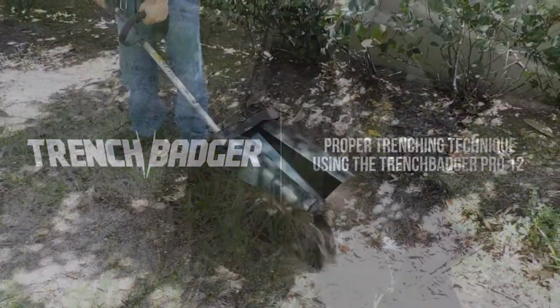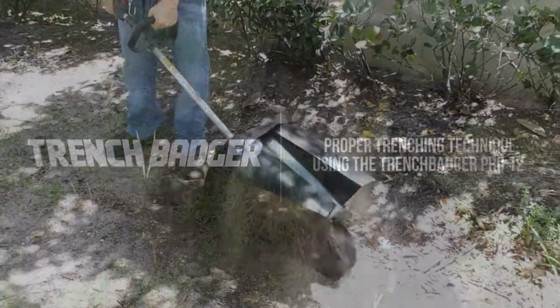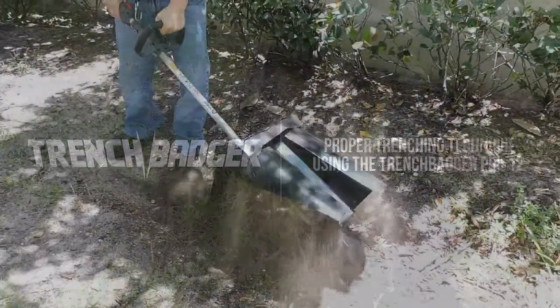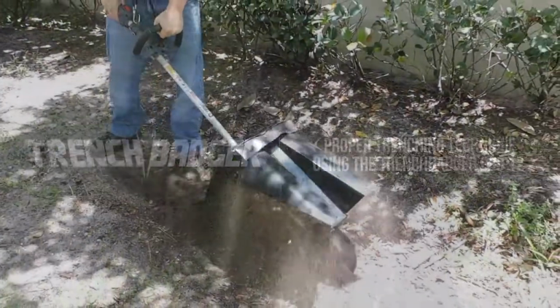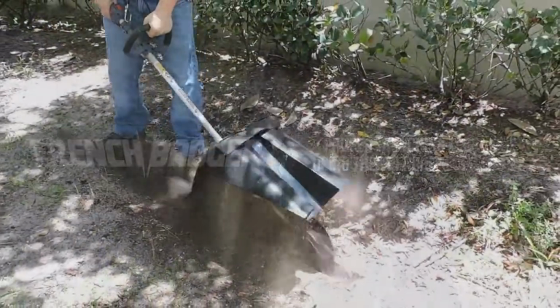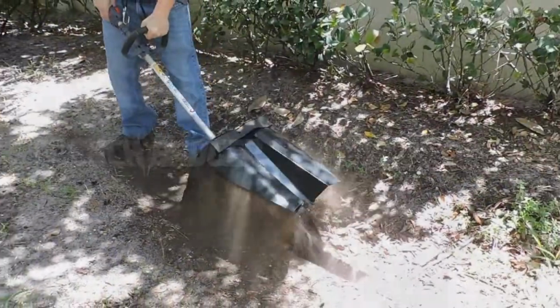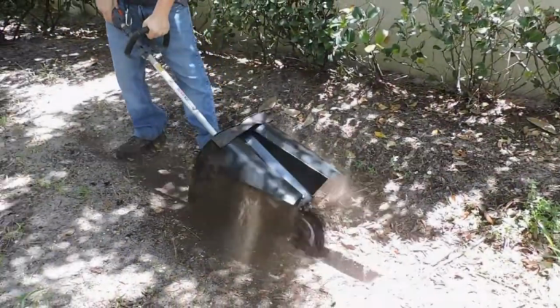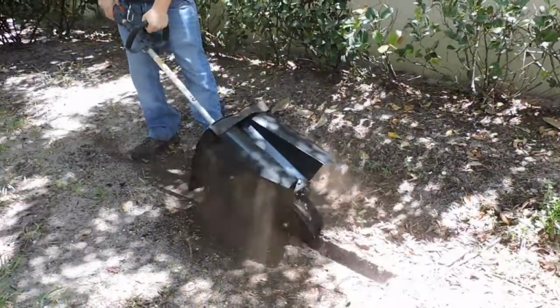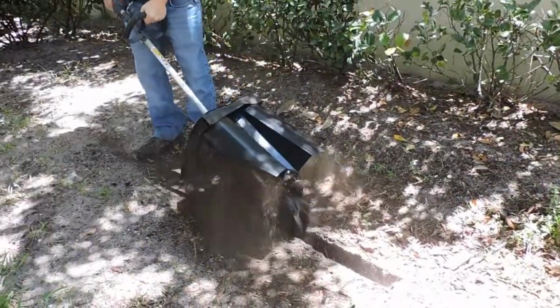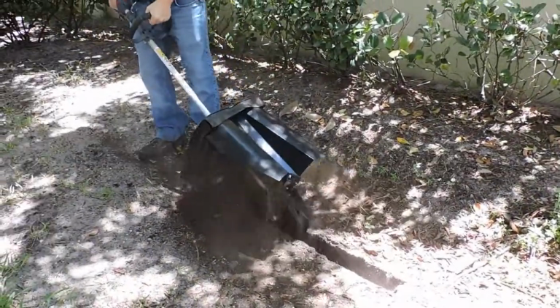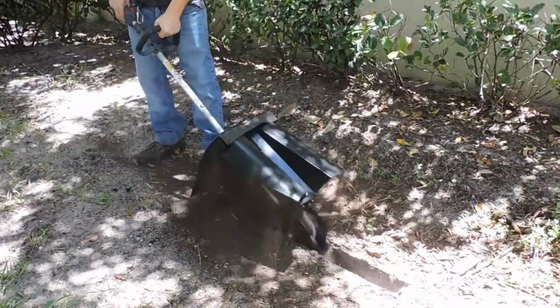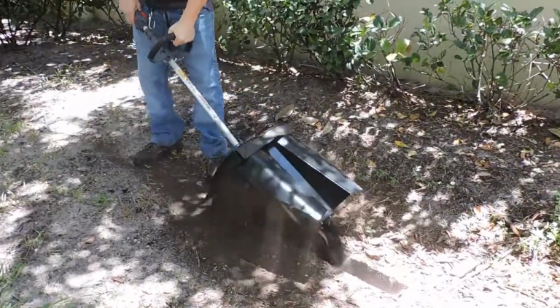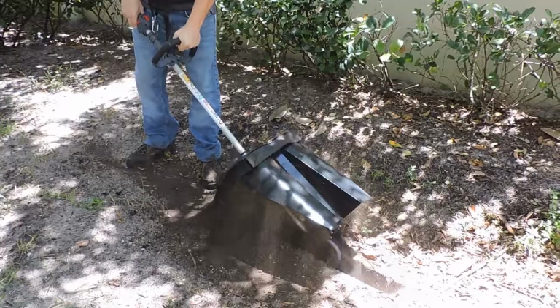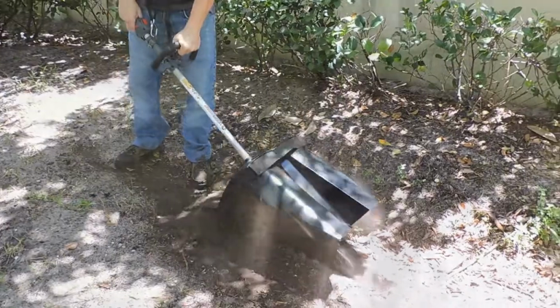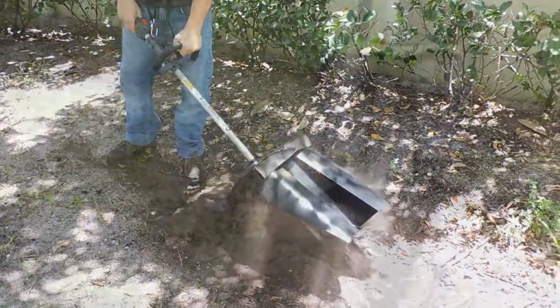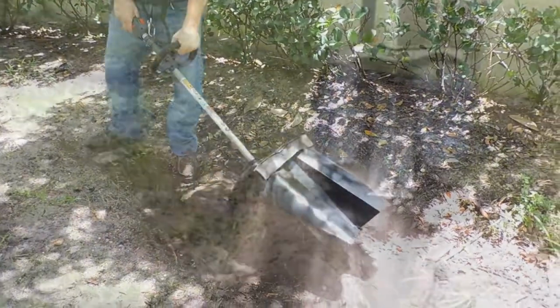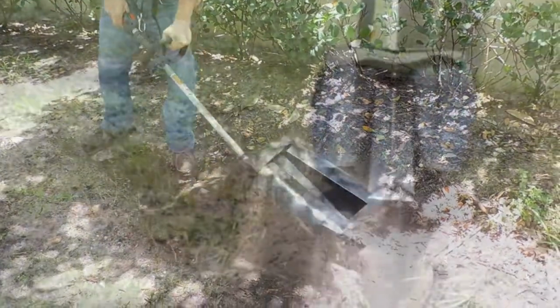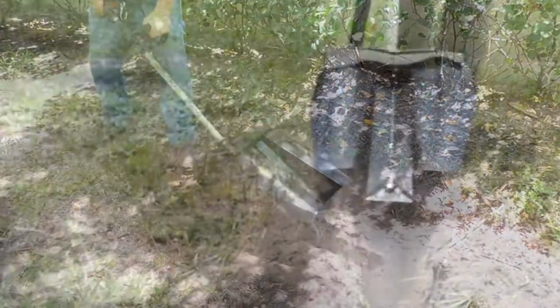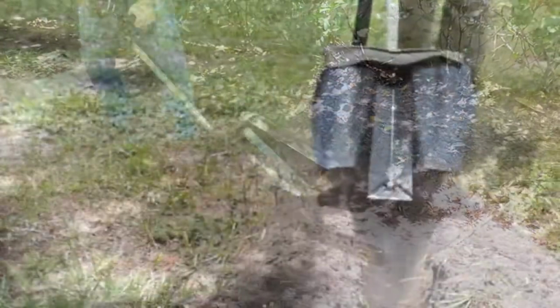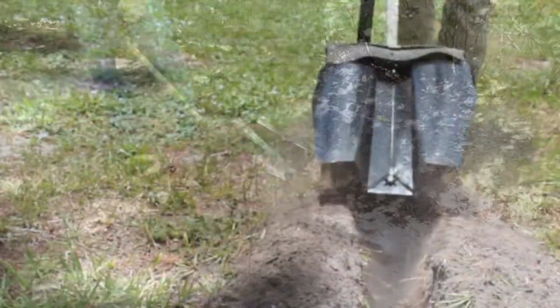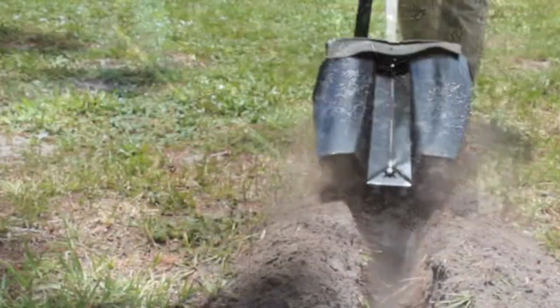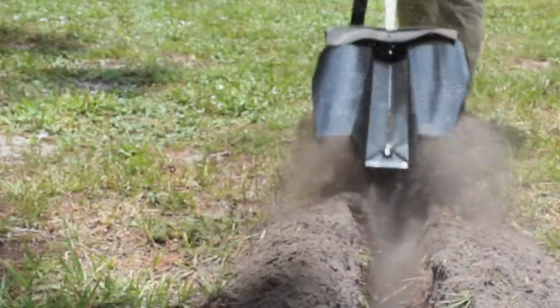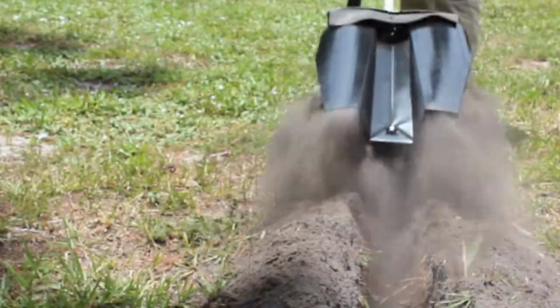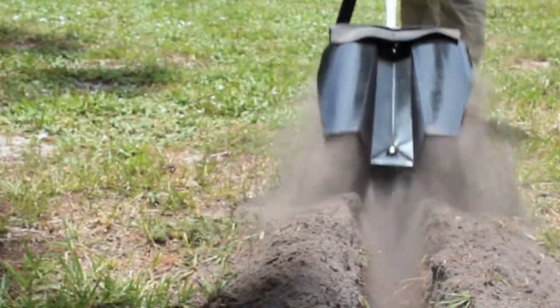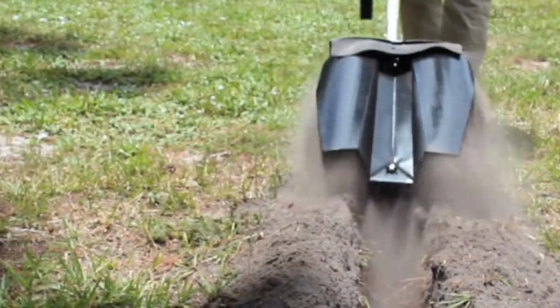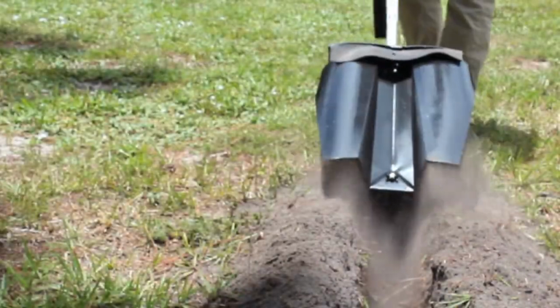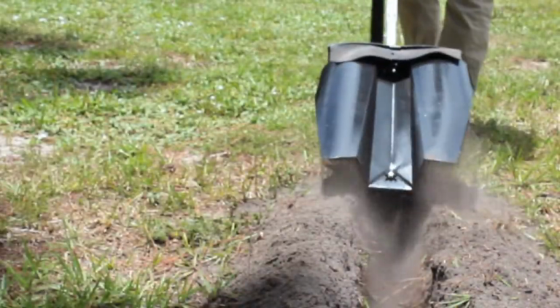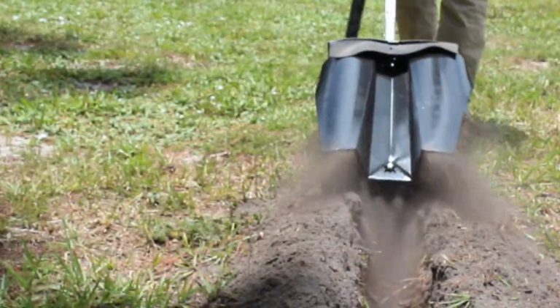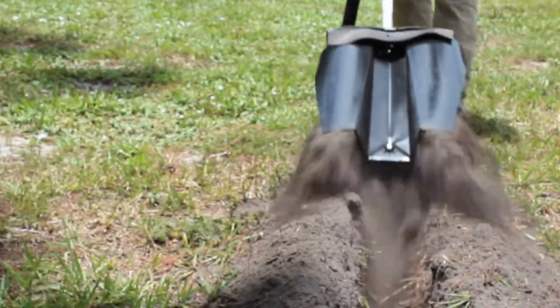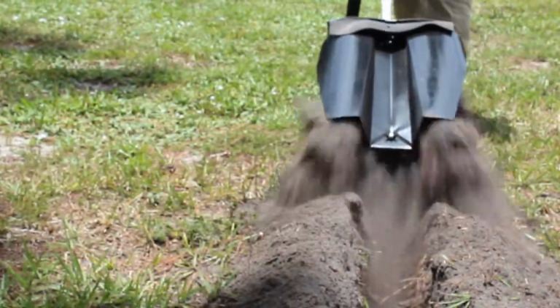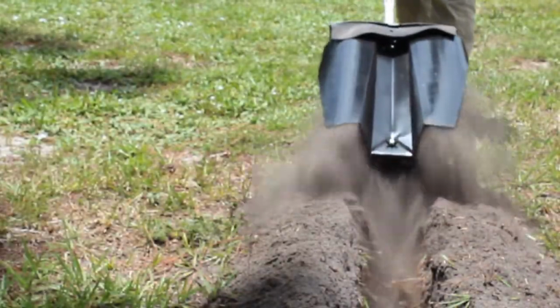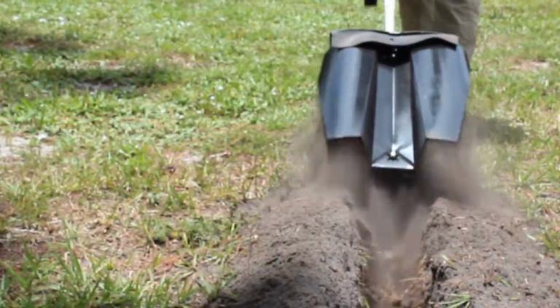Hey, Liz here with Trench Badger. Today, we're going to show you the proper technique for trenching with the Trench Badger Pro.